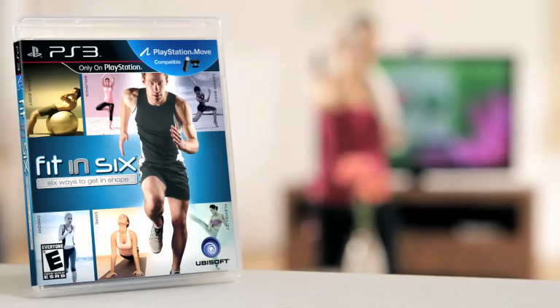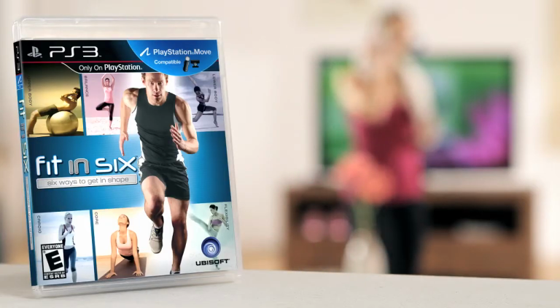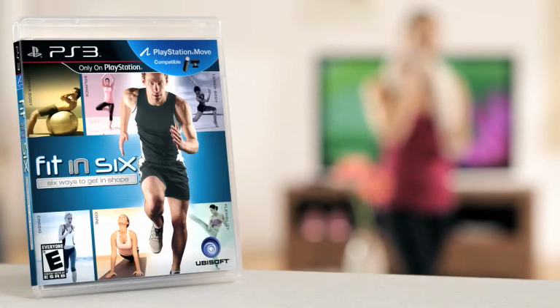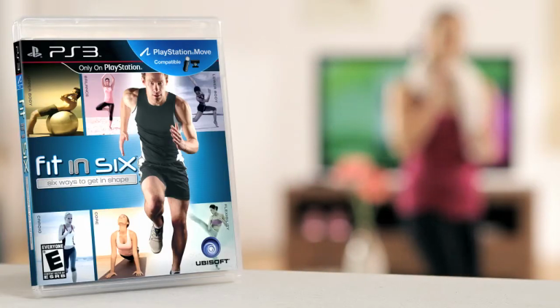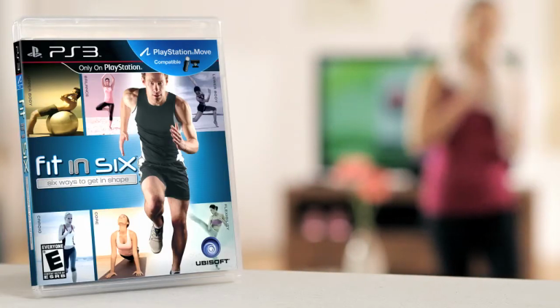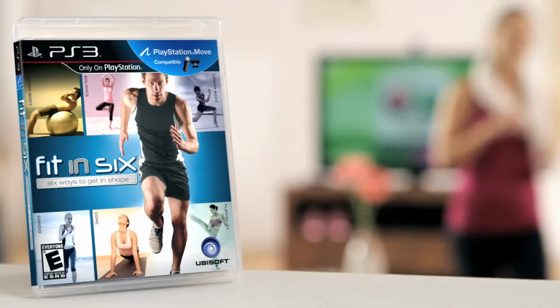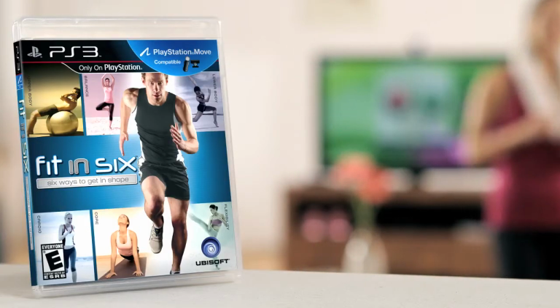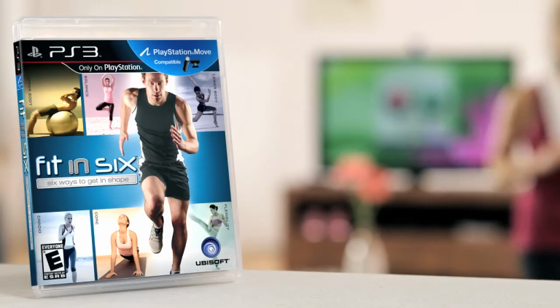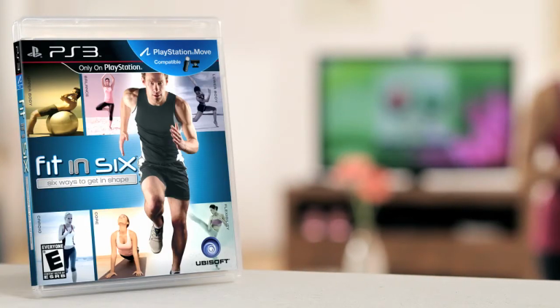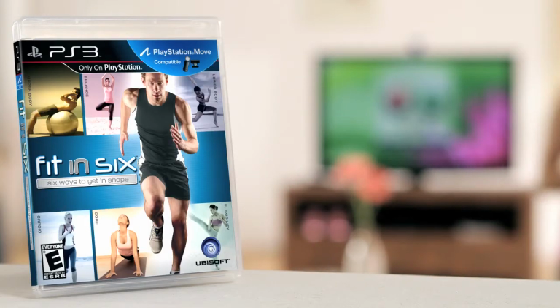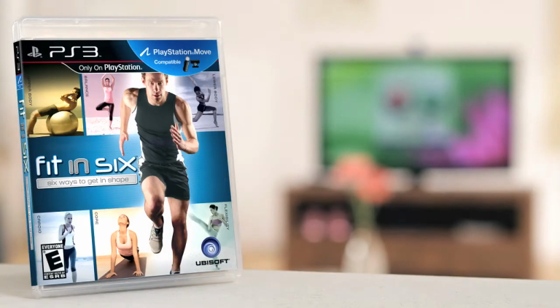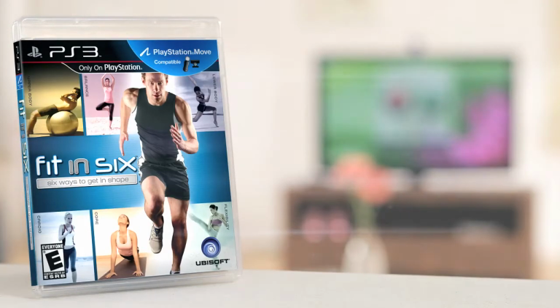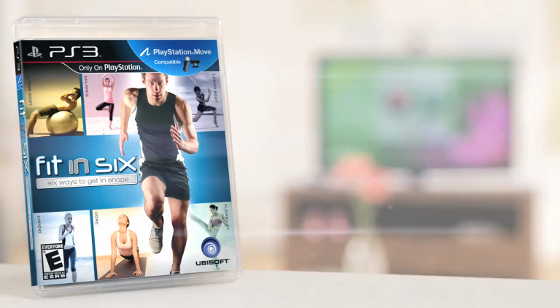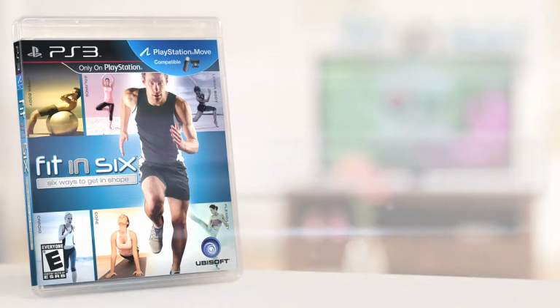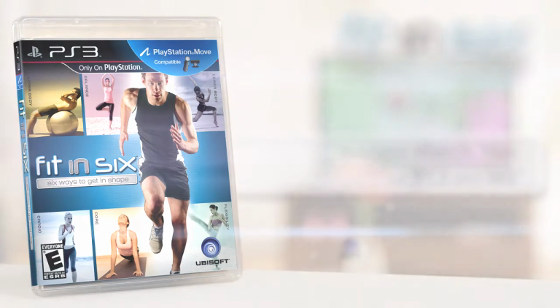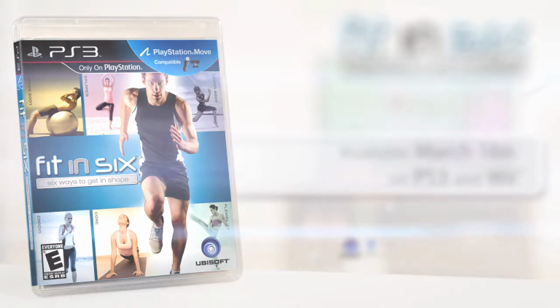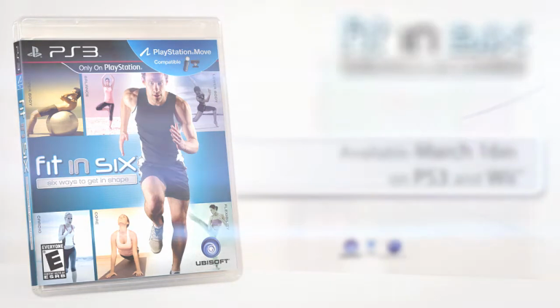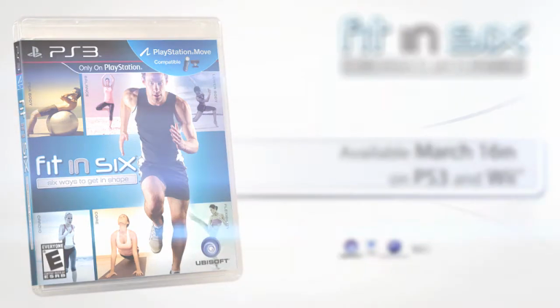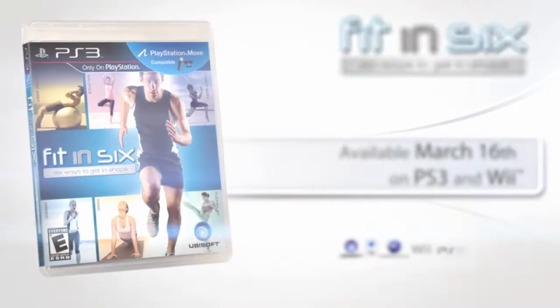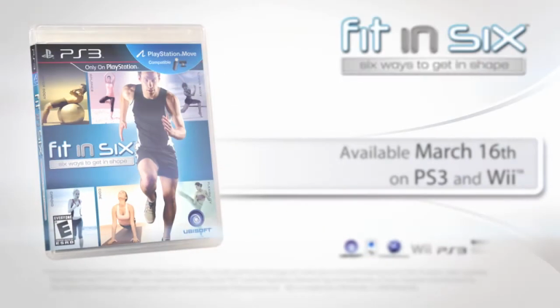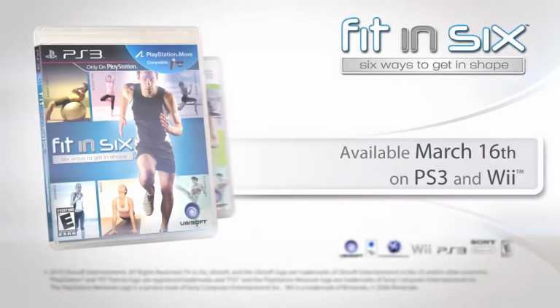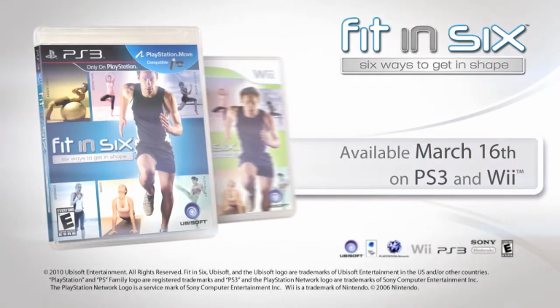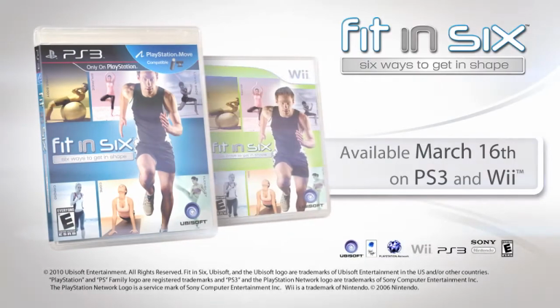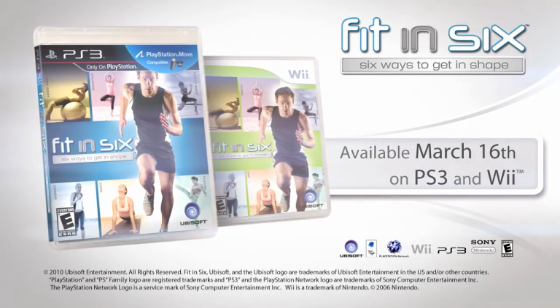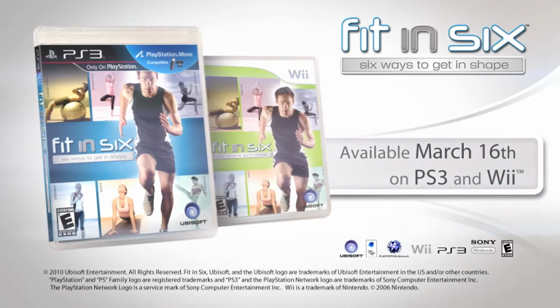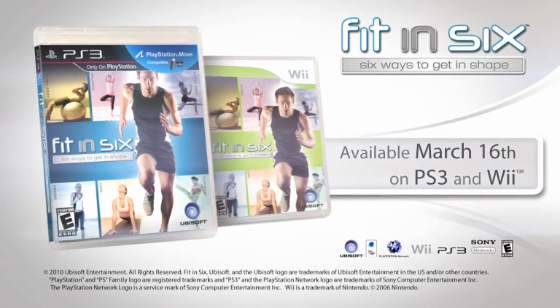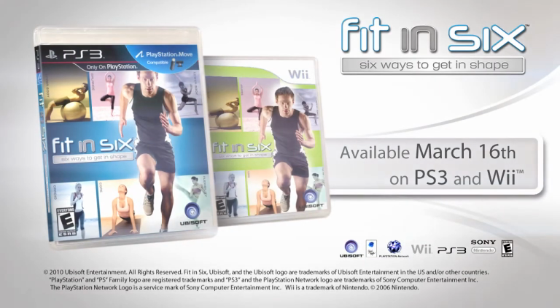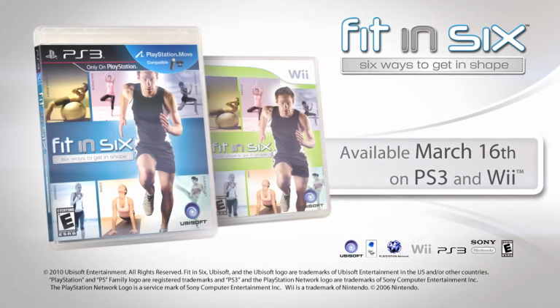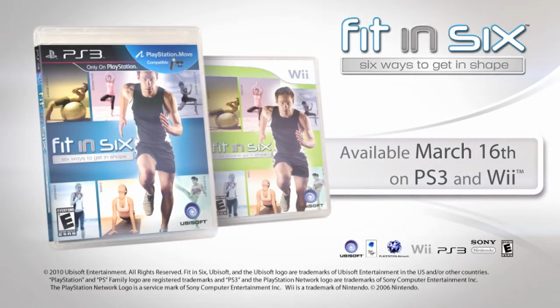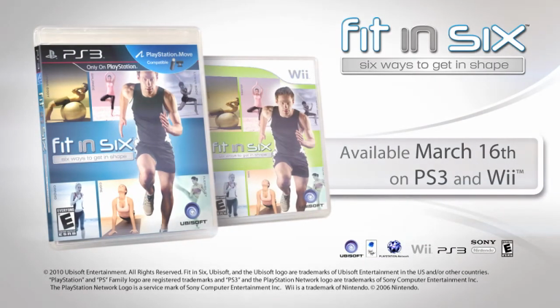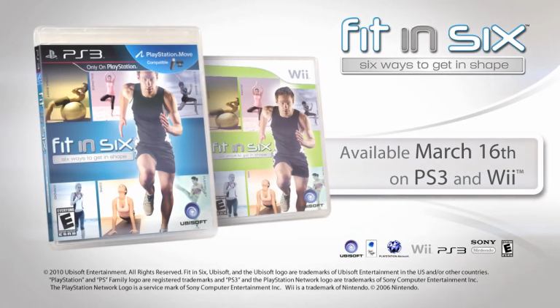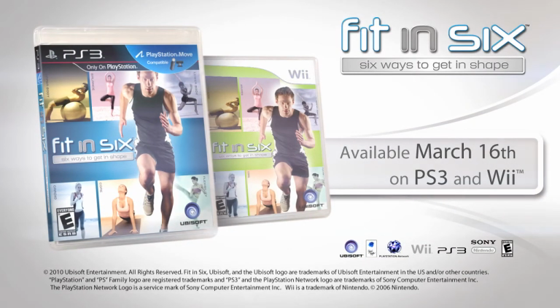Whatever your fitness goals, Fit in 6 will get you there. Fit in 6, six ways to get in shape.